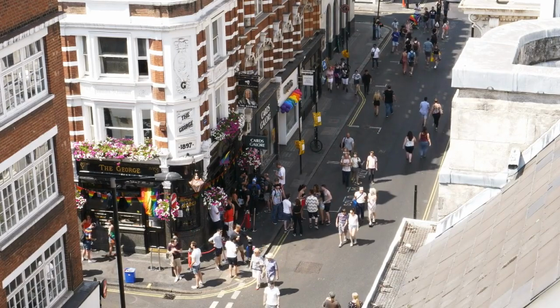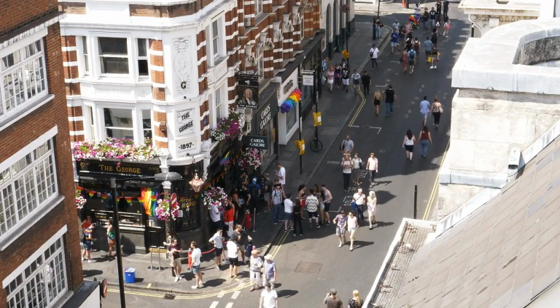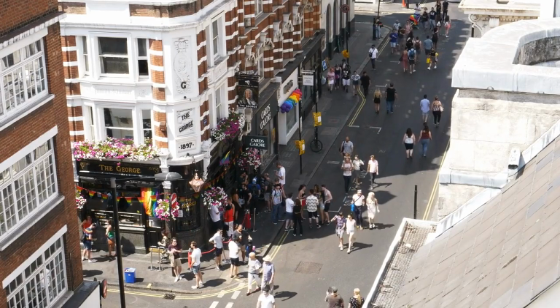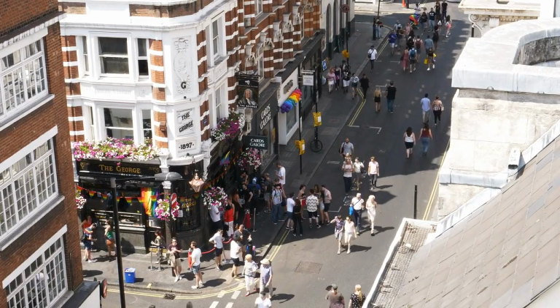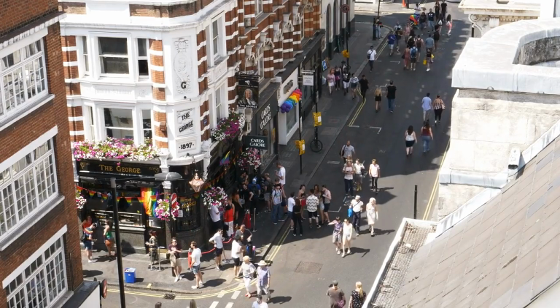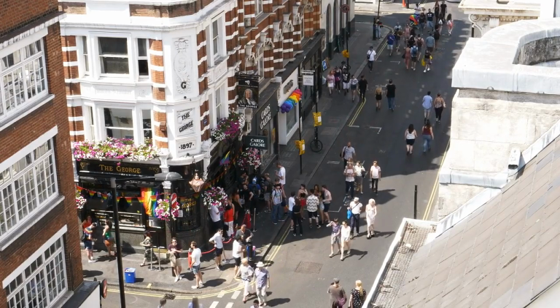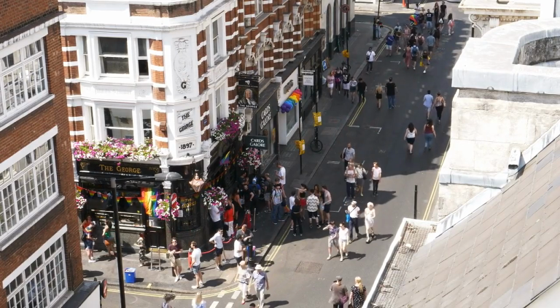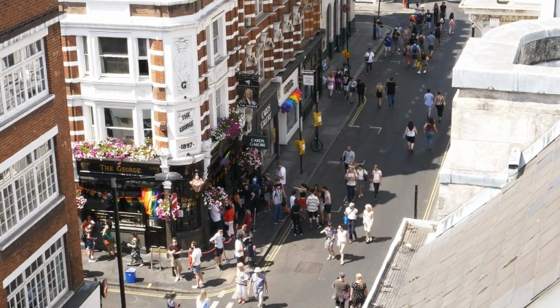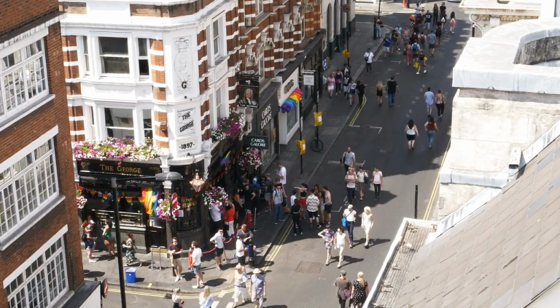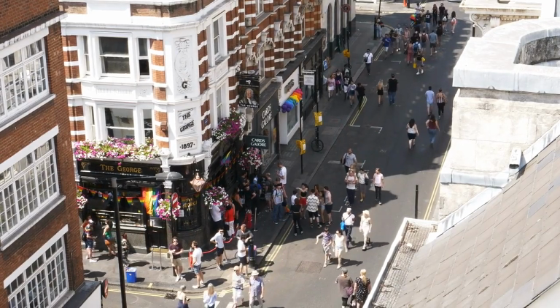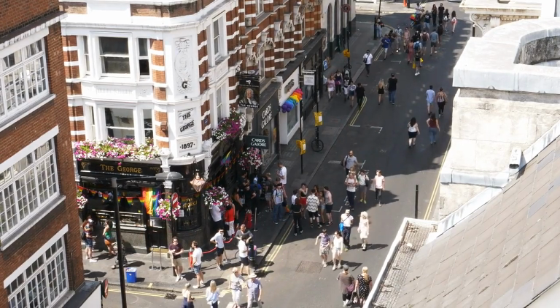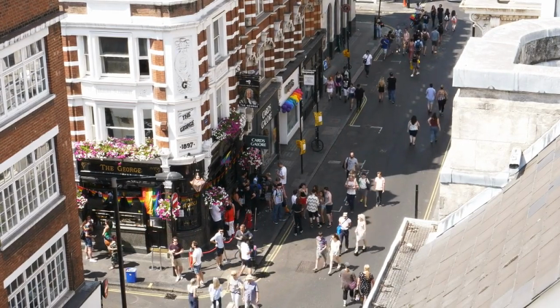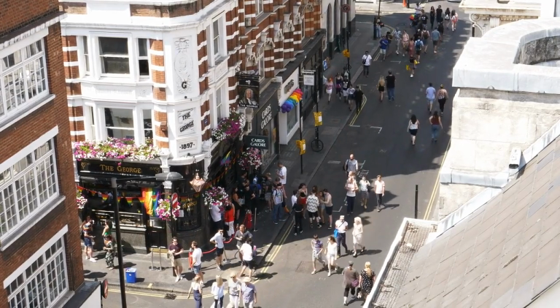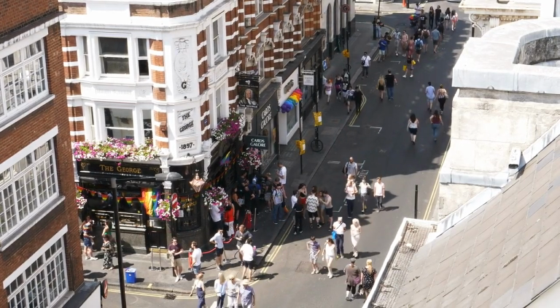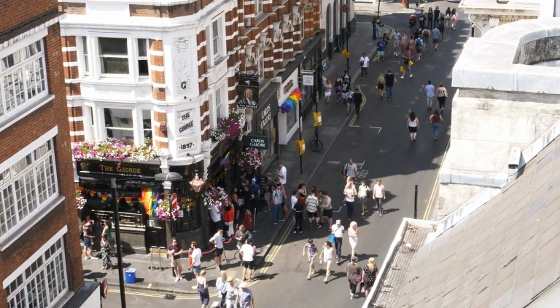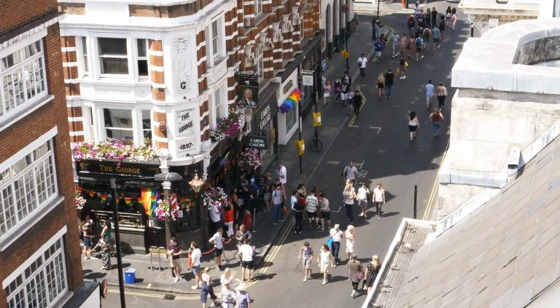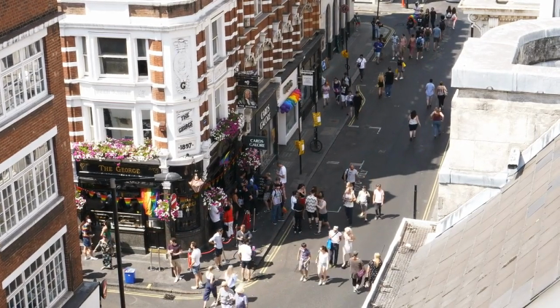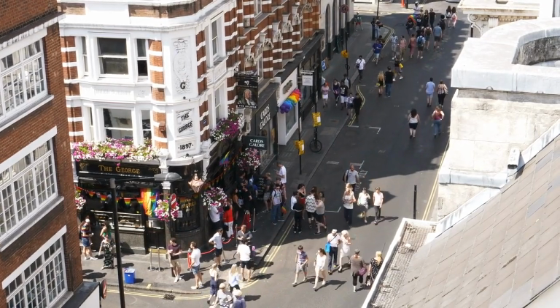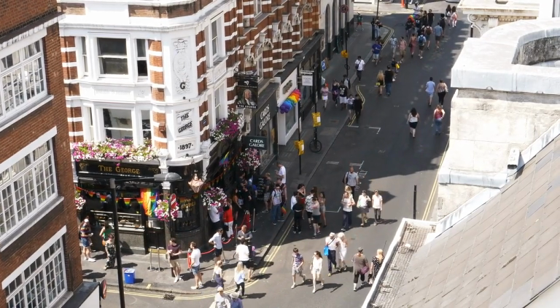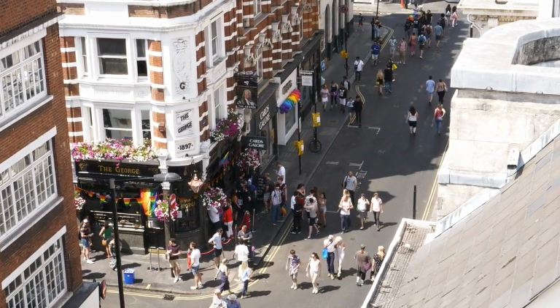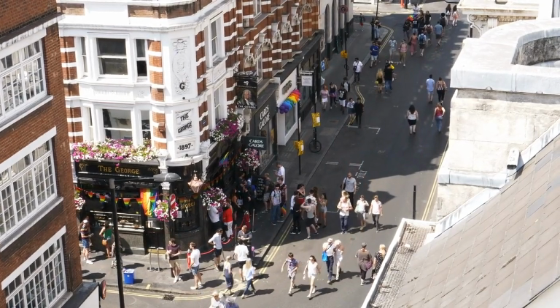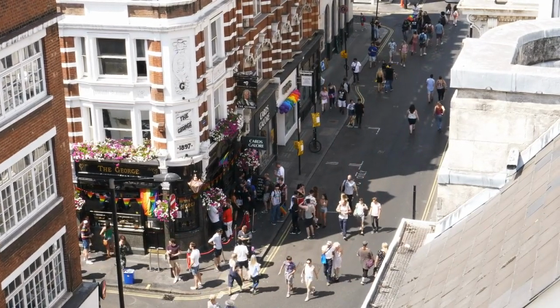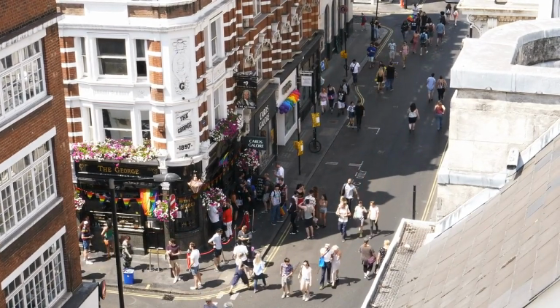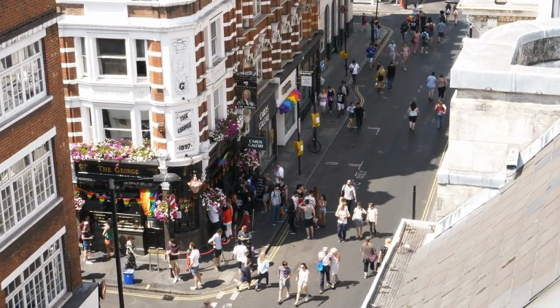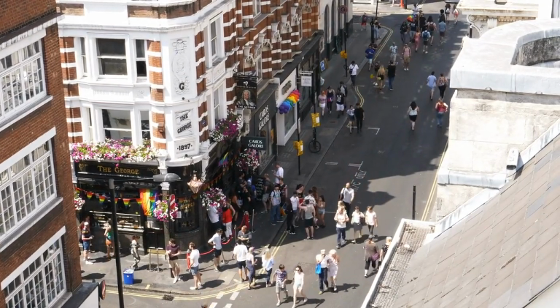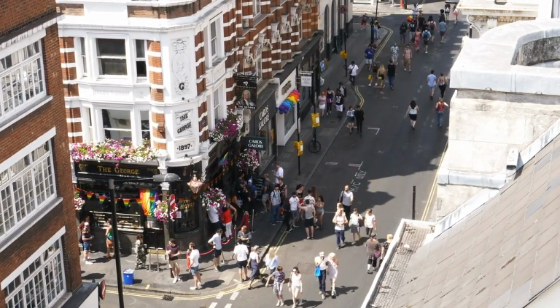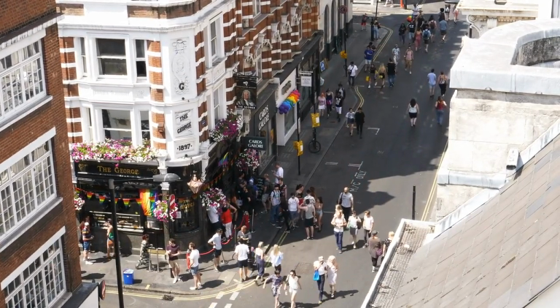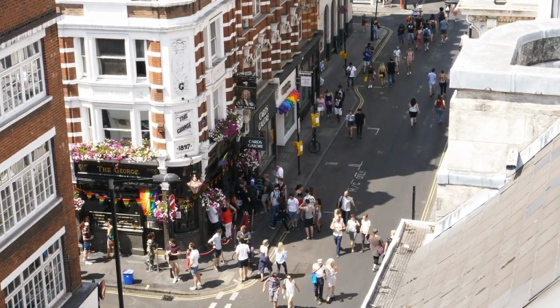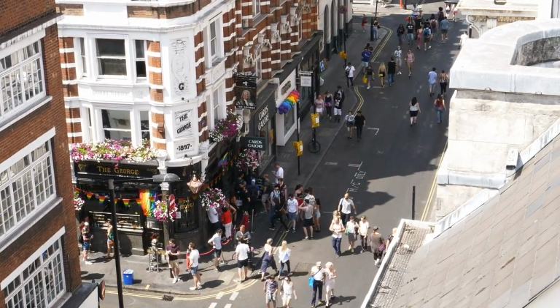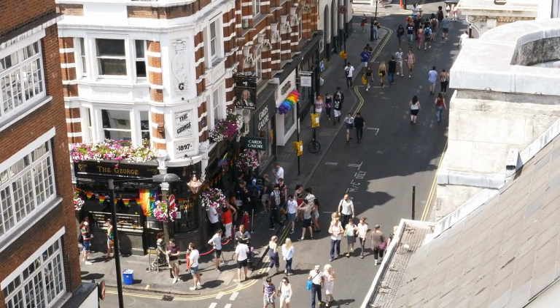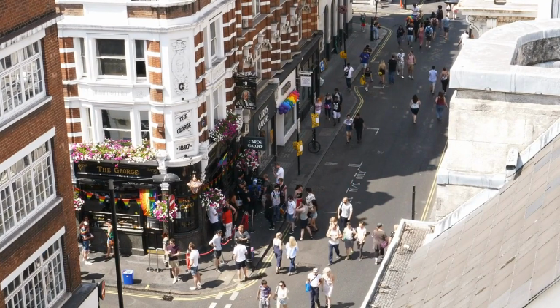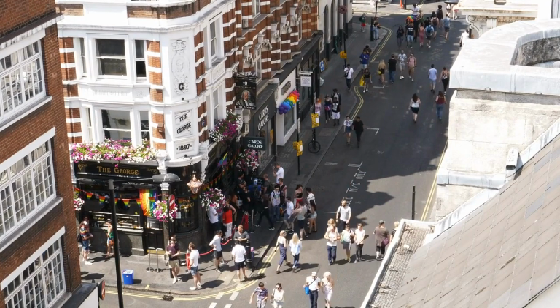The Royal Opera House: attend performances by the Royal Ballet and the Royal Opera in this historic venue.